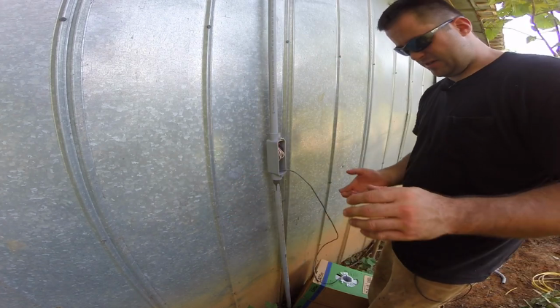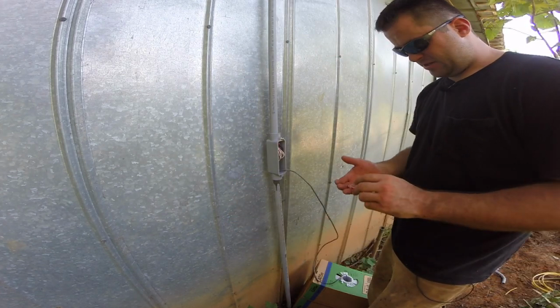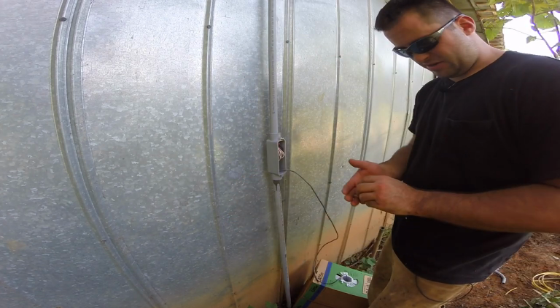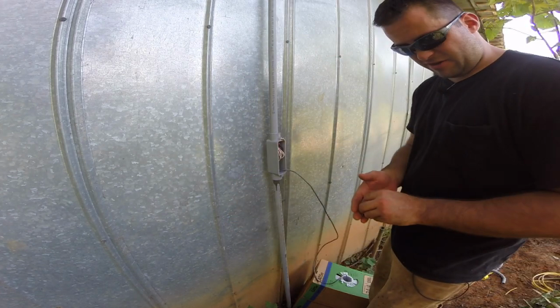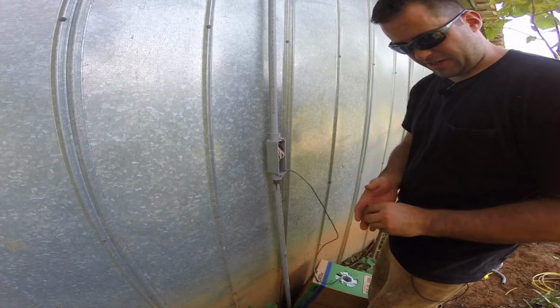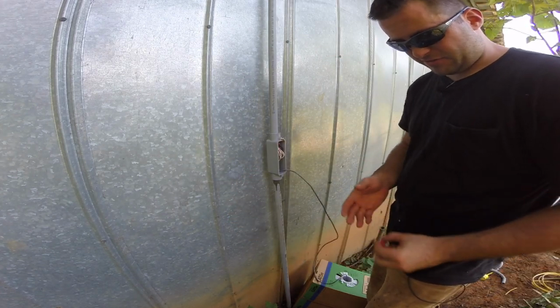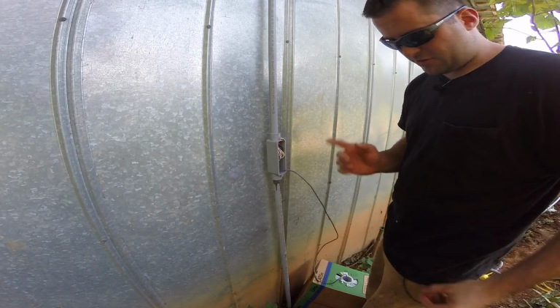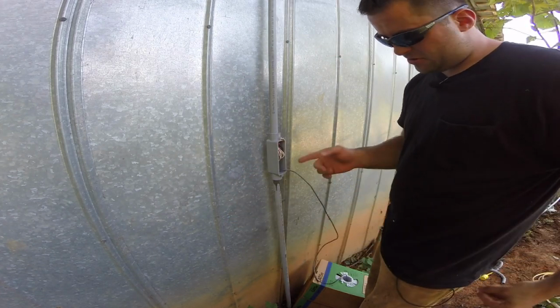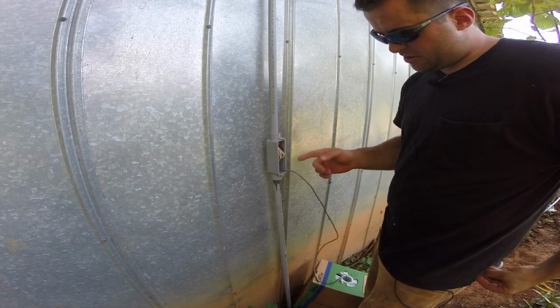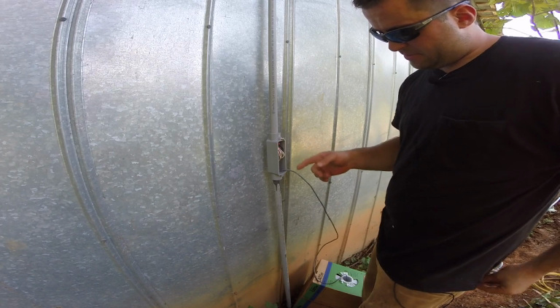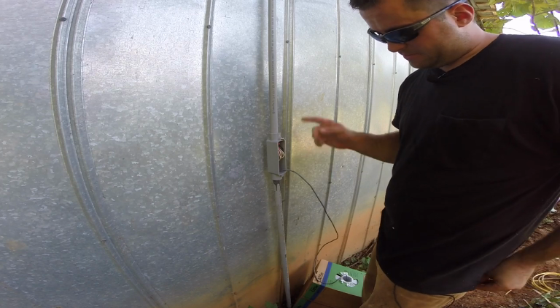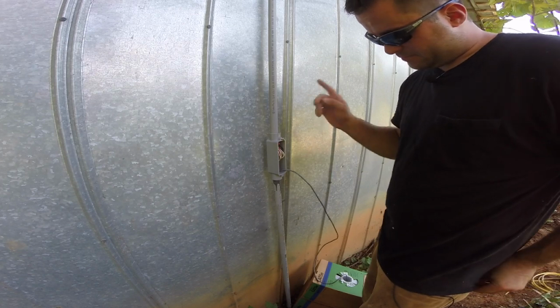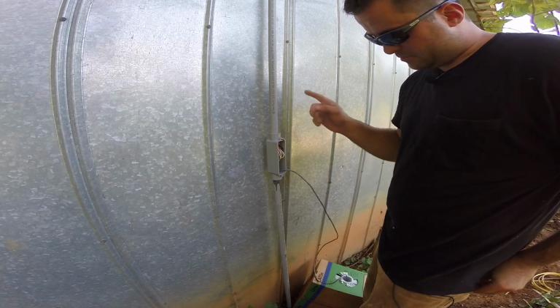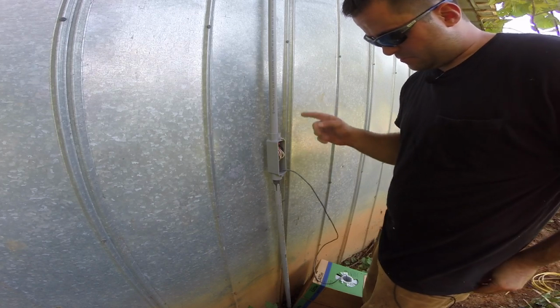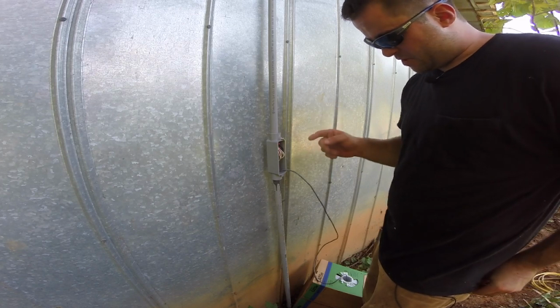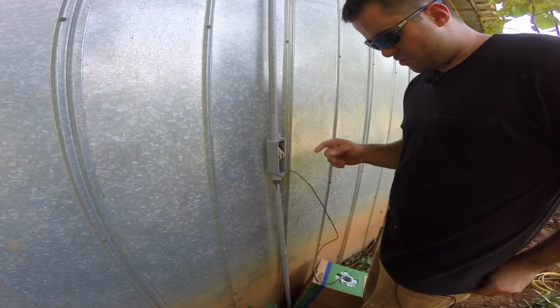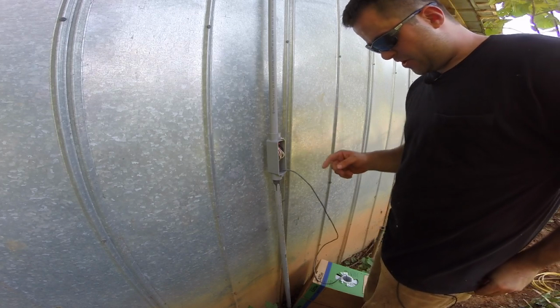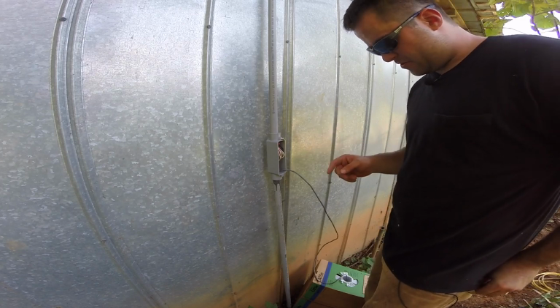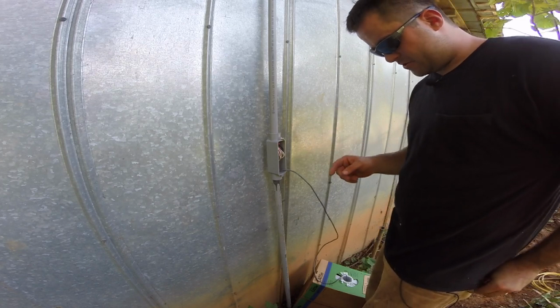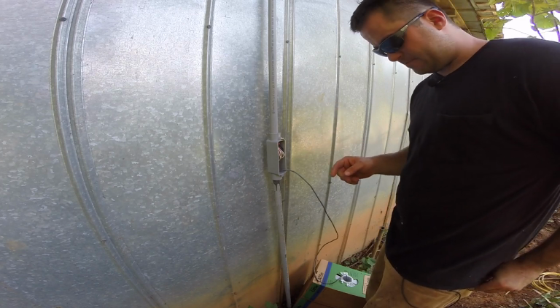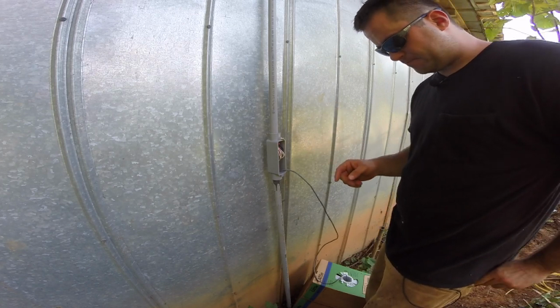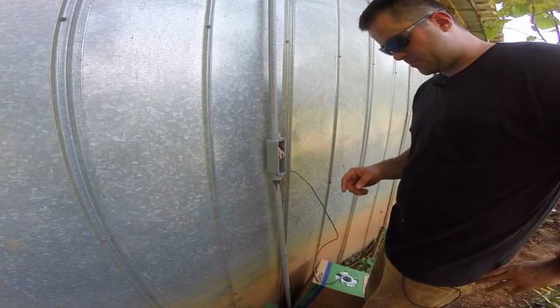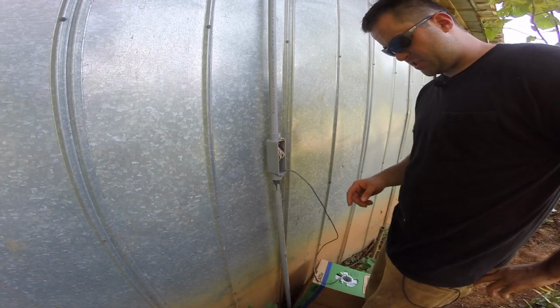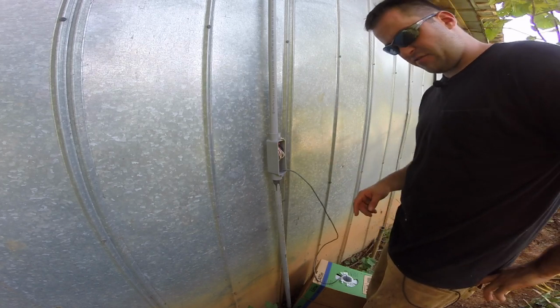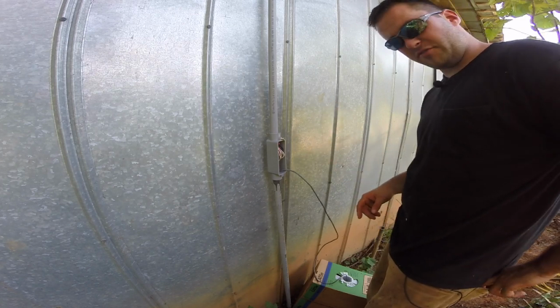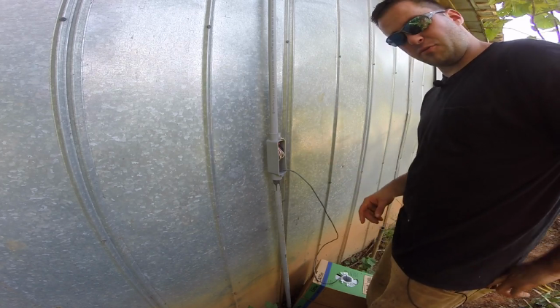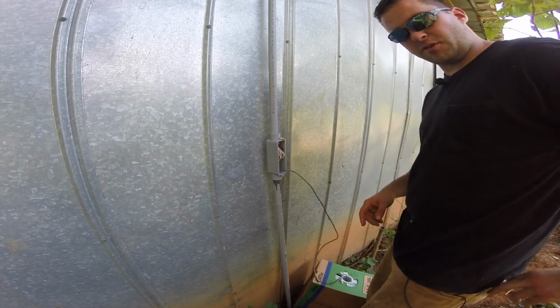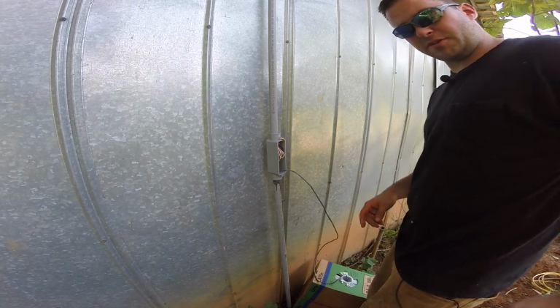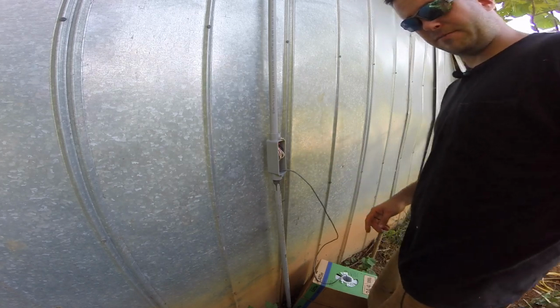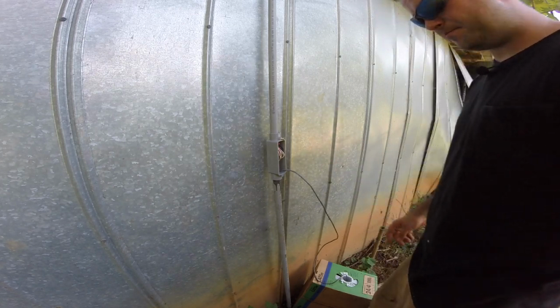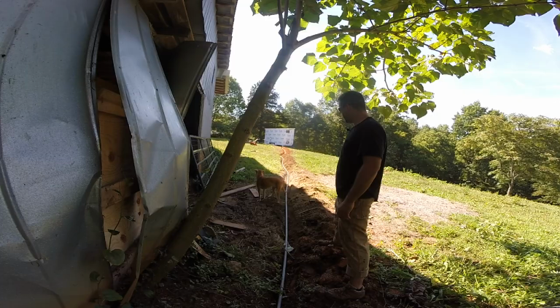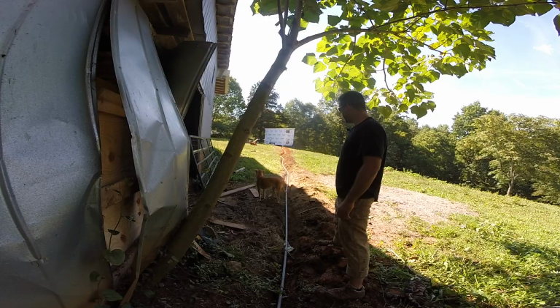So now I can go turn on my breakers and see if everything works.